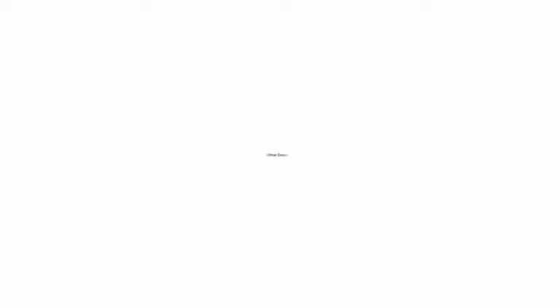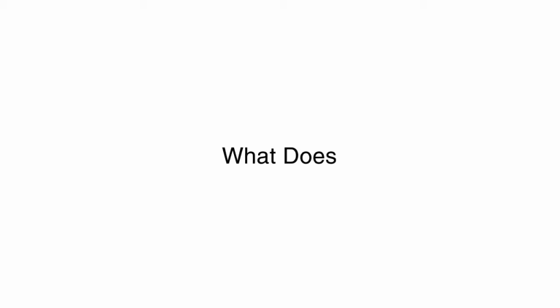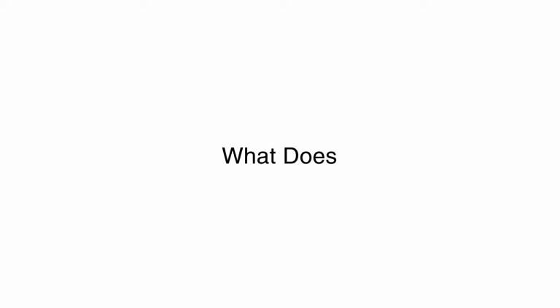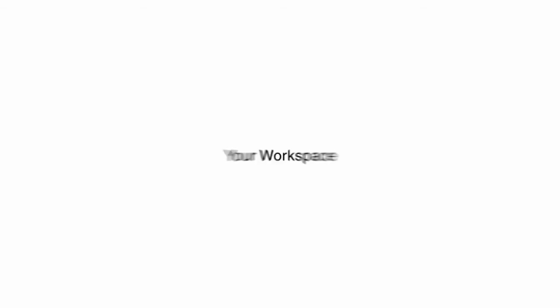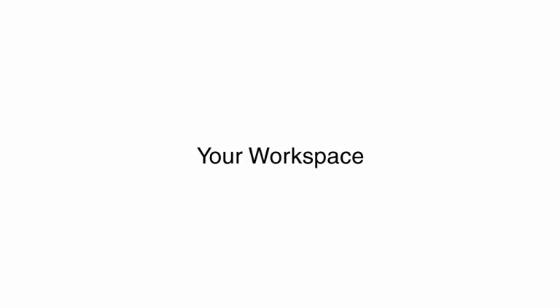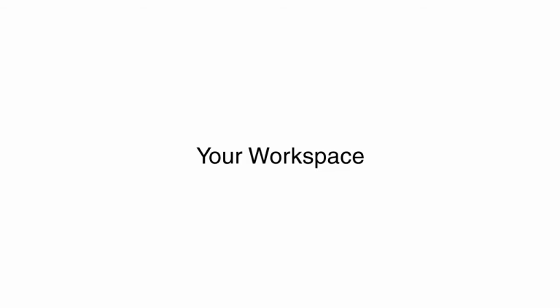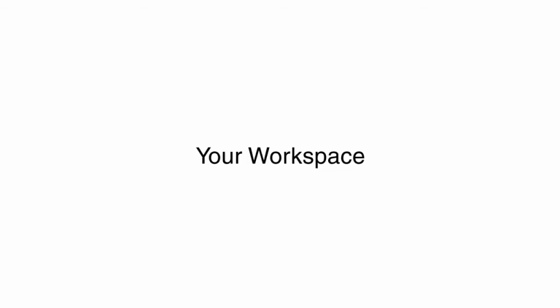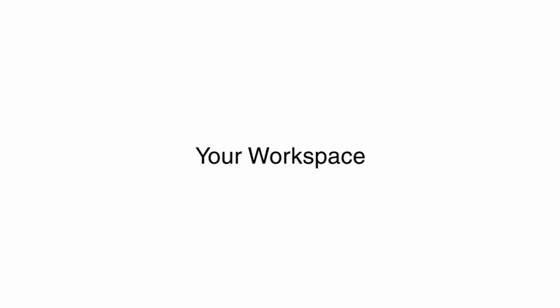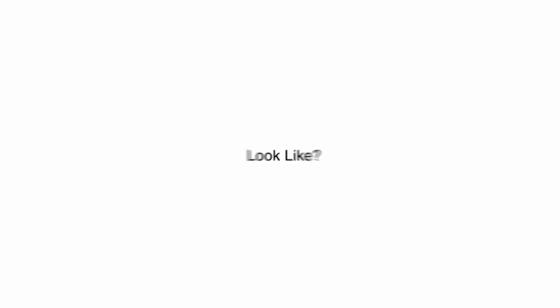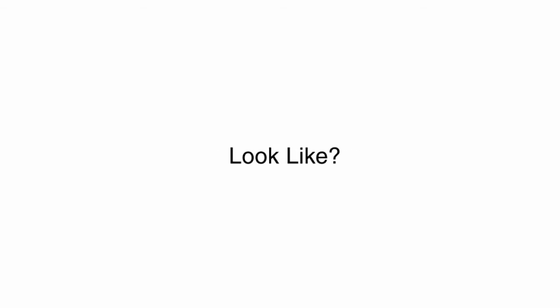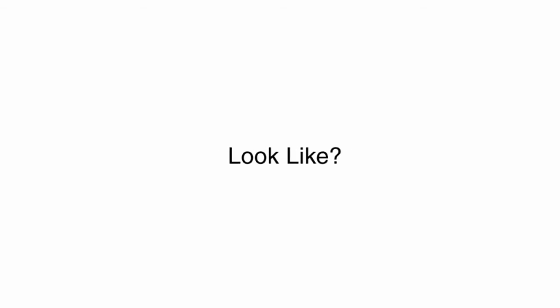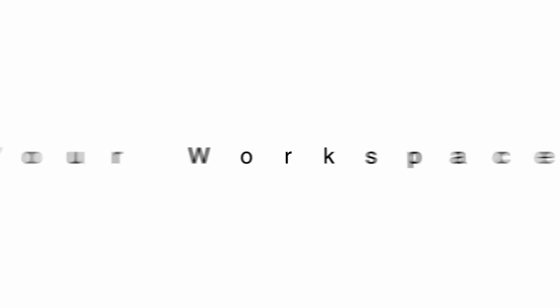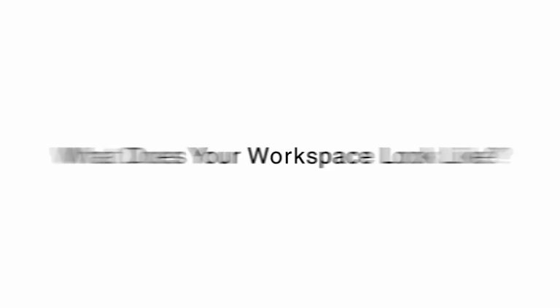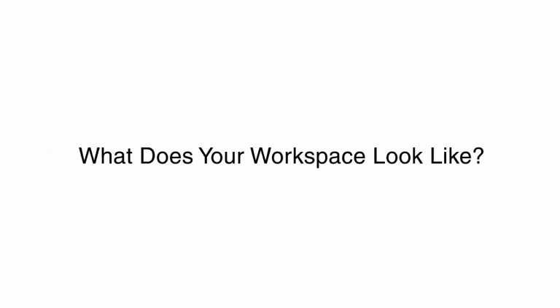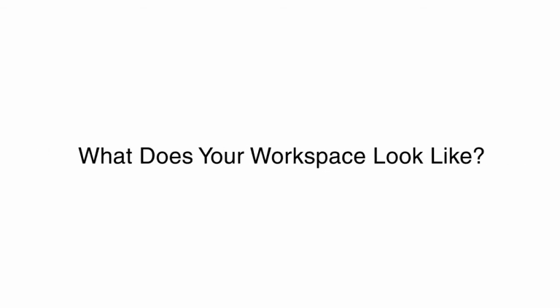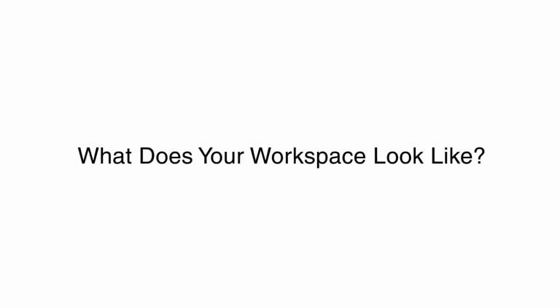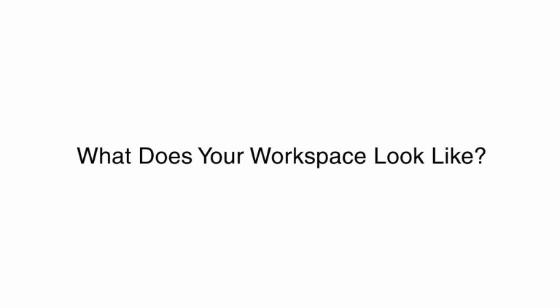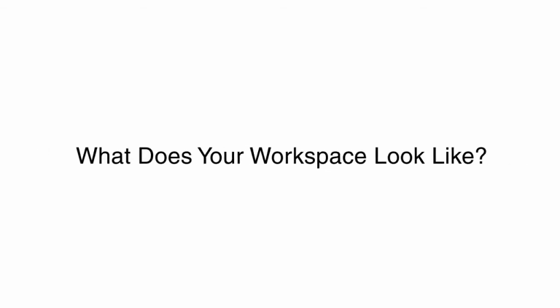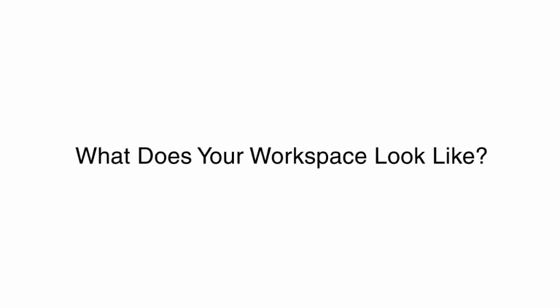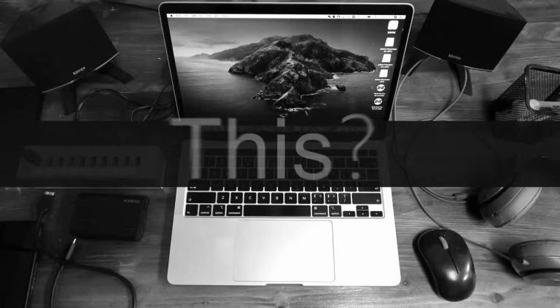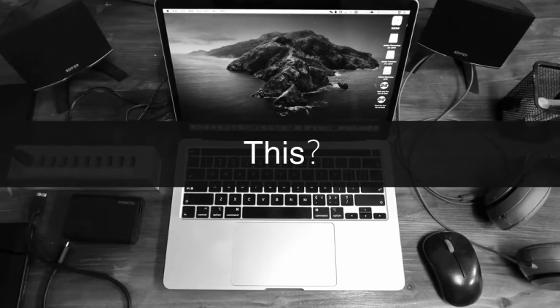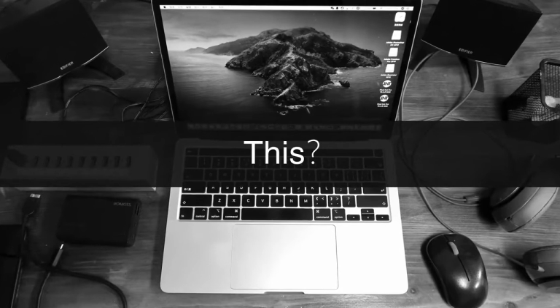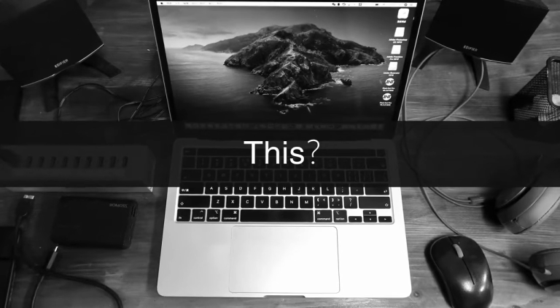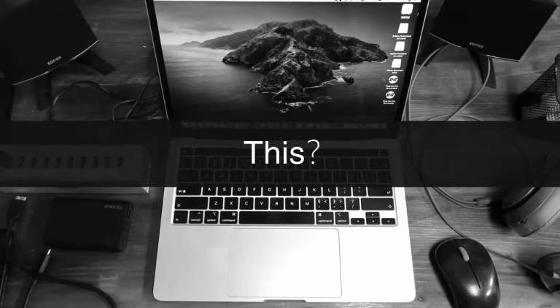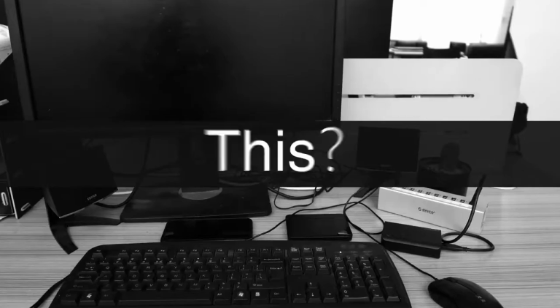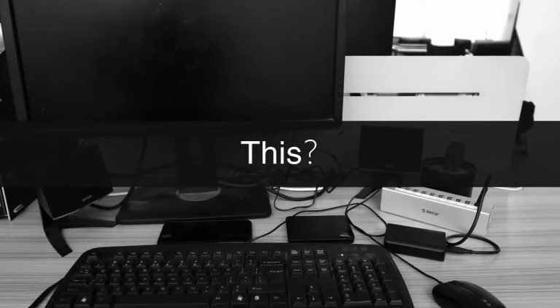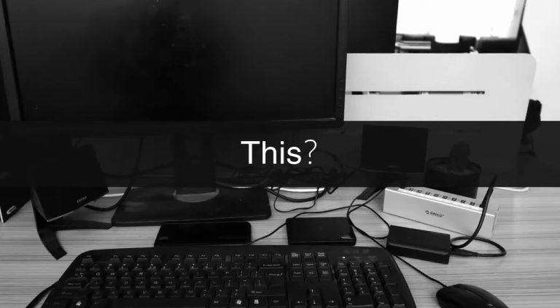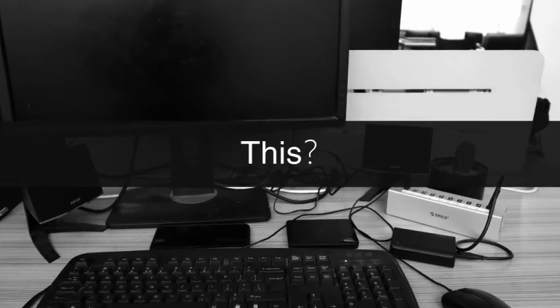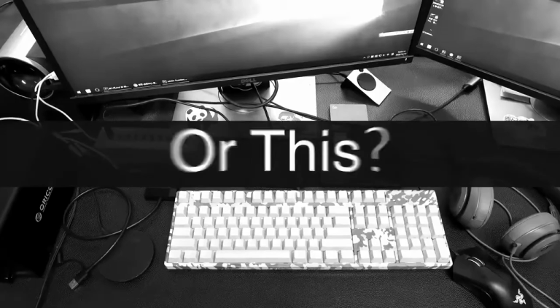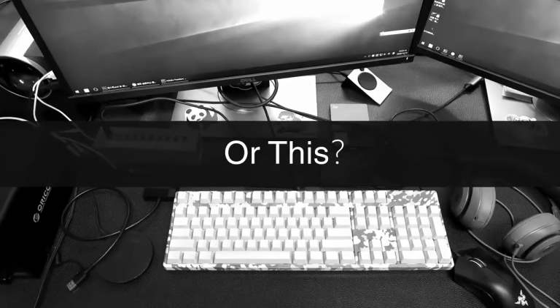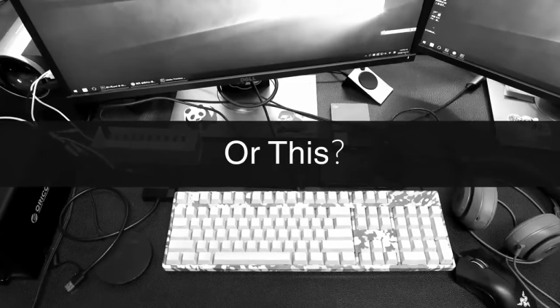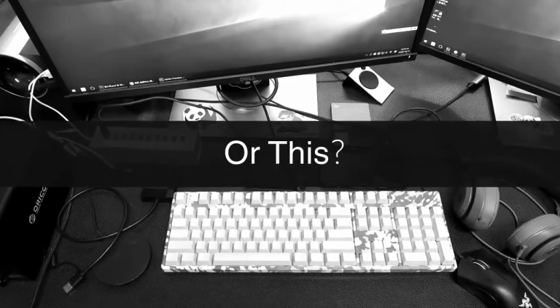What does your workspace look like? This, this, or this?